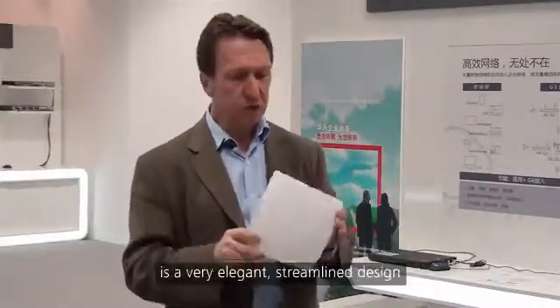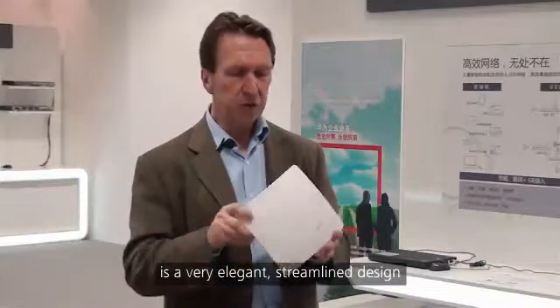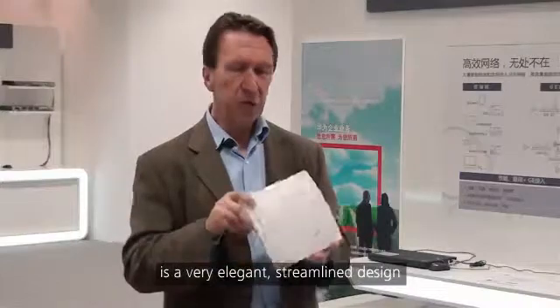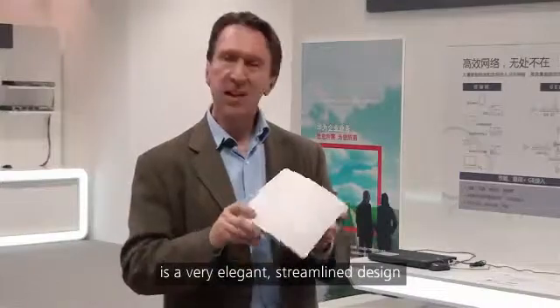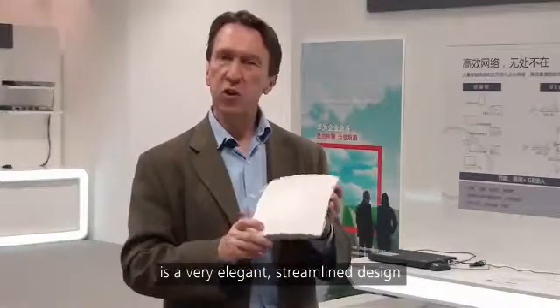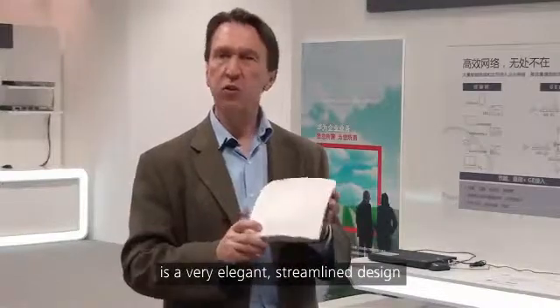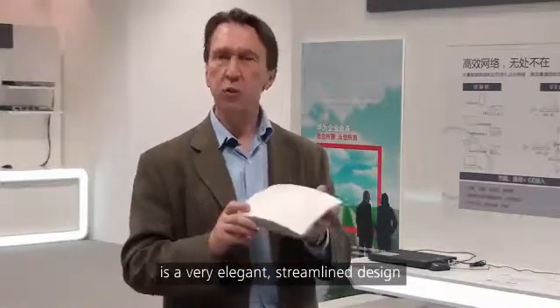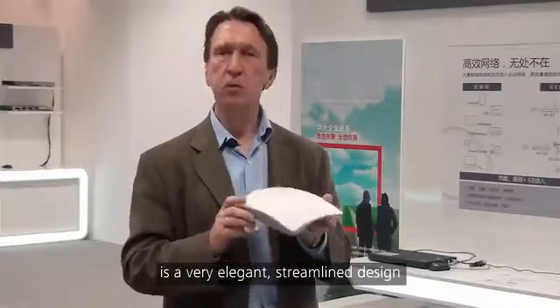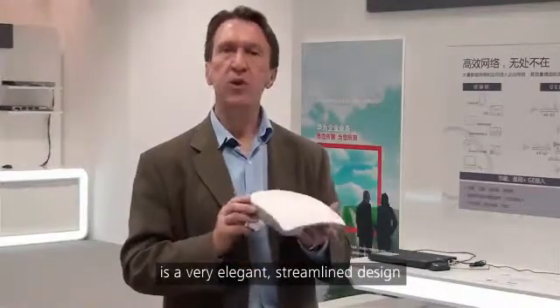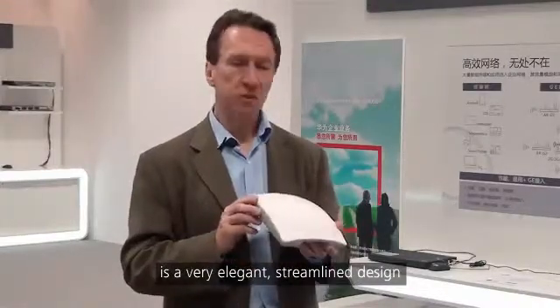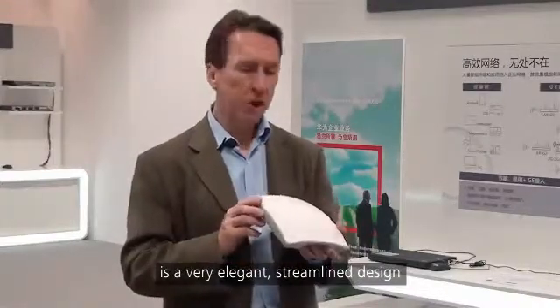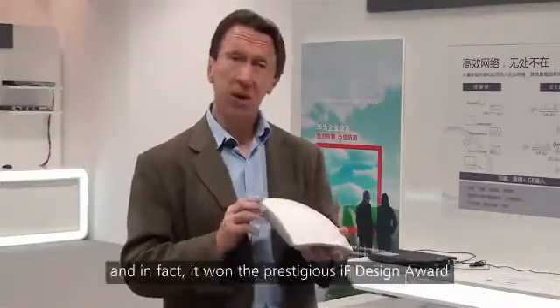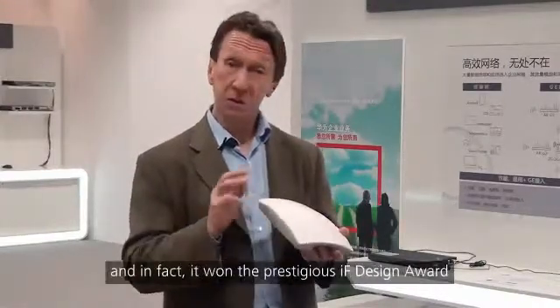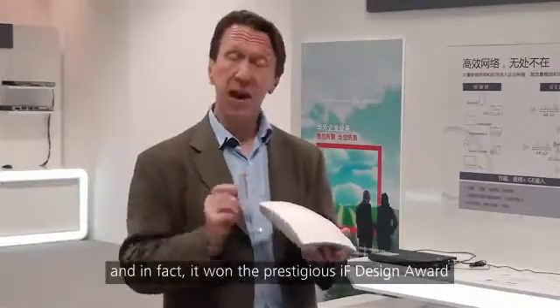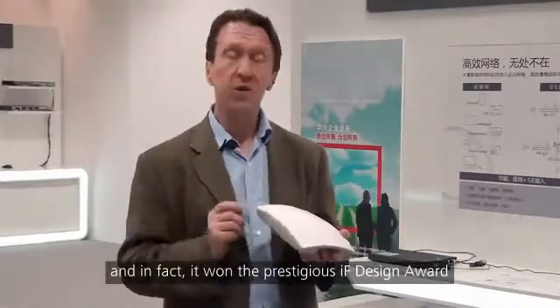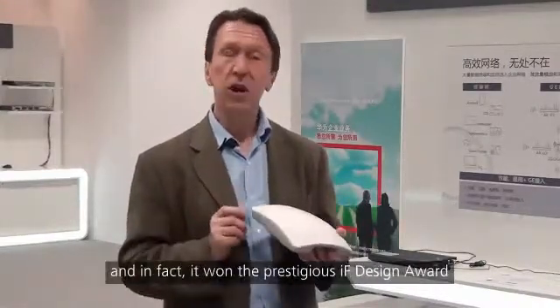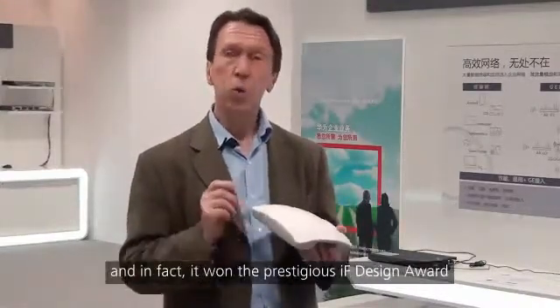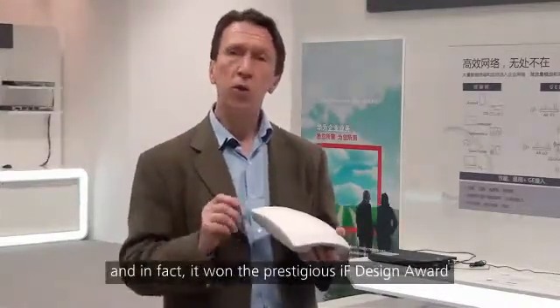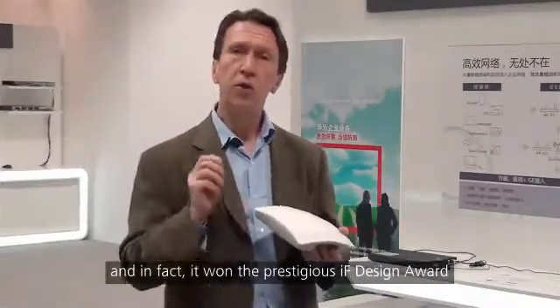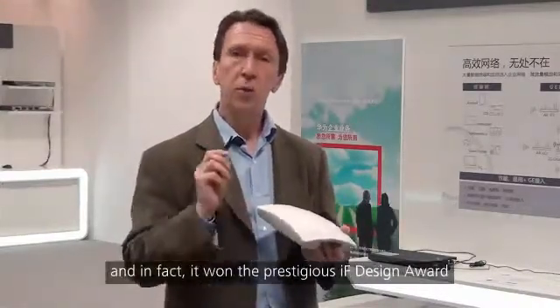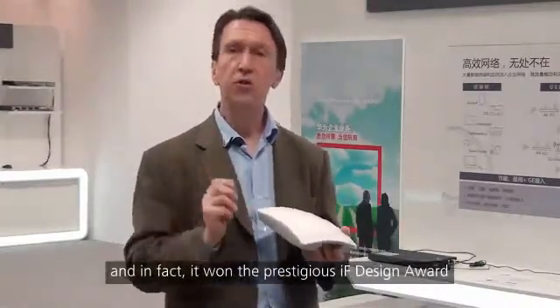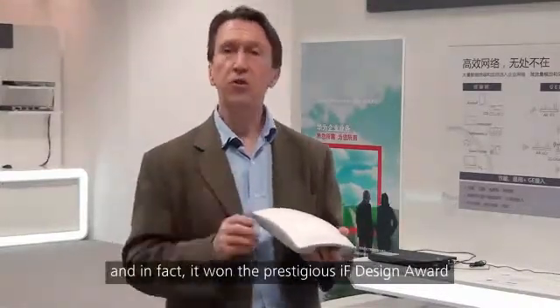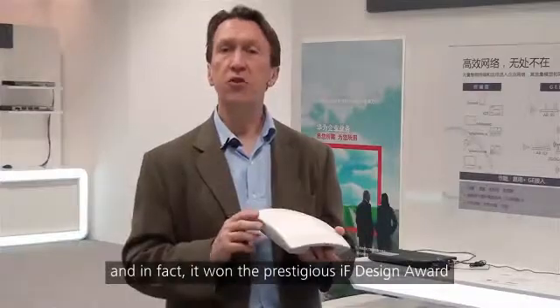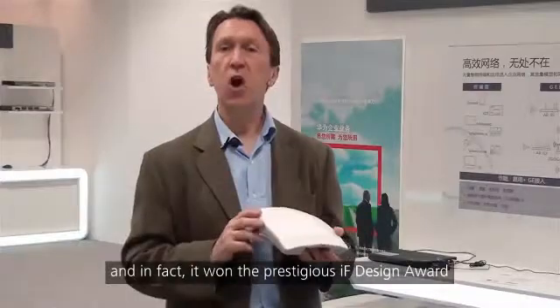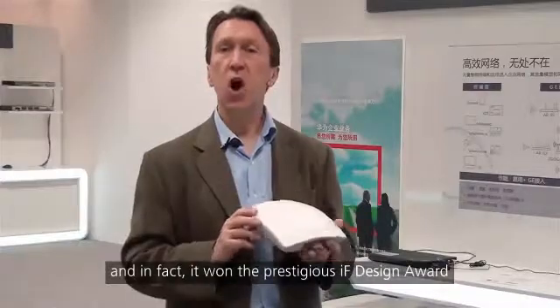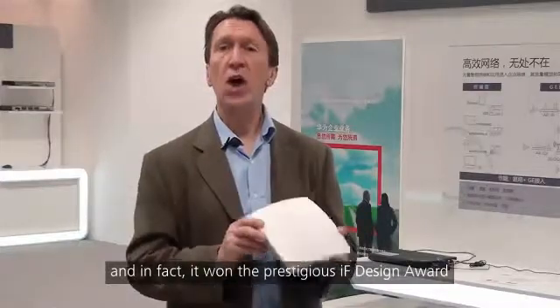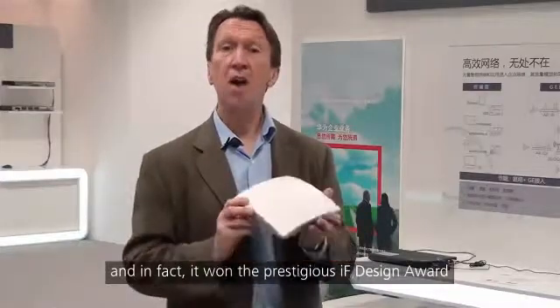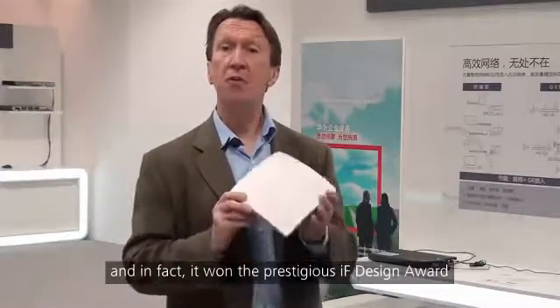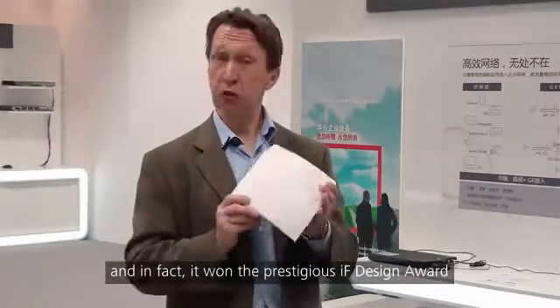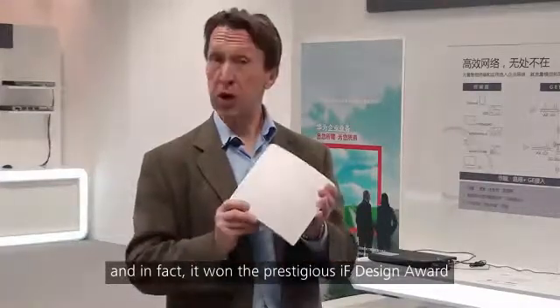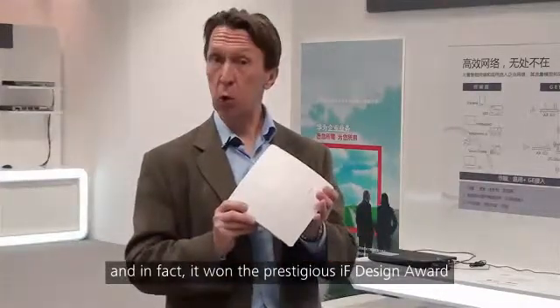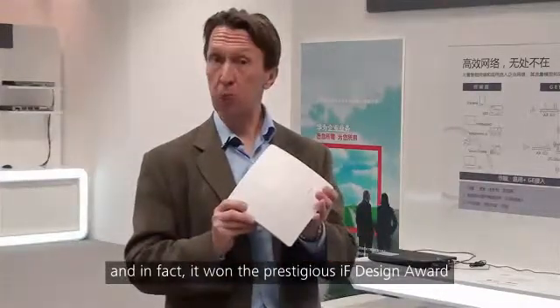As you can see, it's a very elegant, streamlined design, and in fact it won the prestigious IF Design Award.